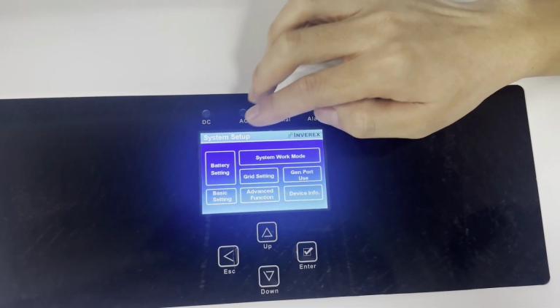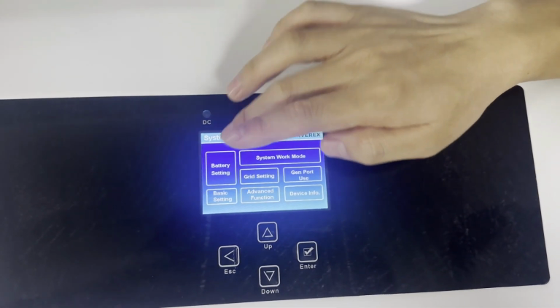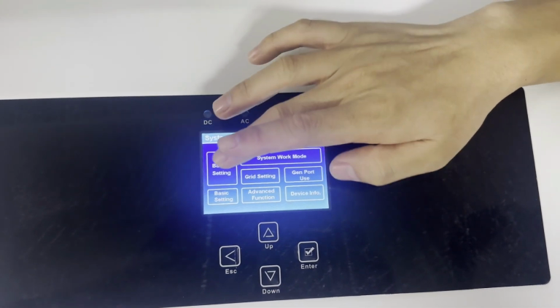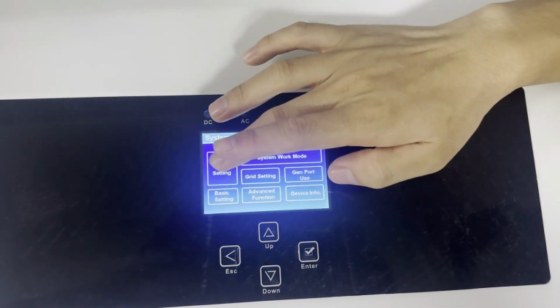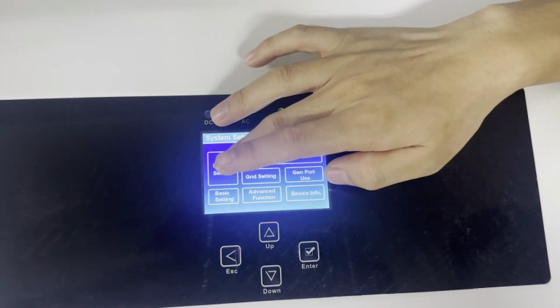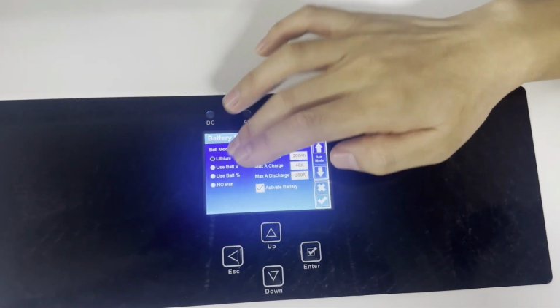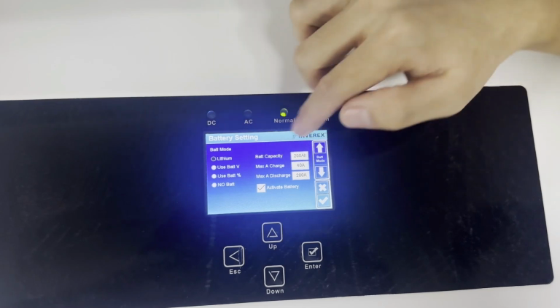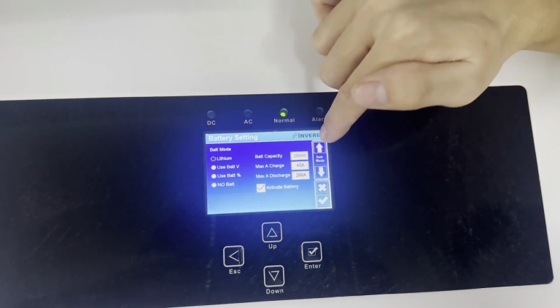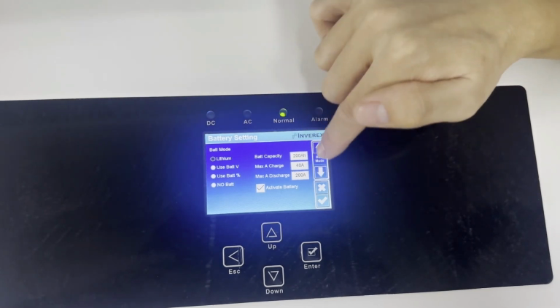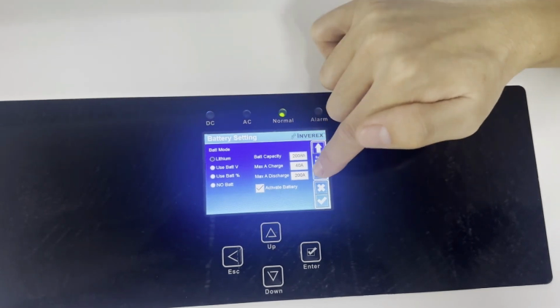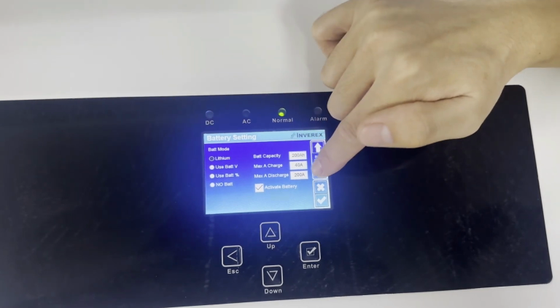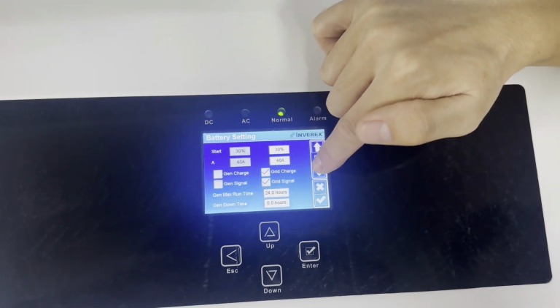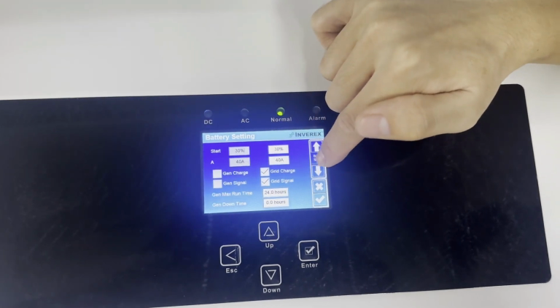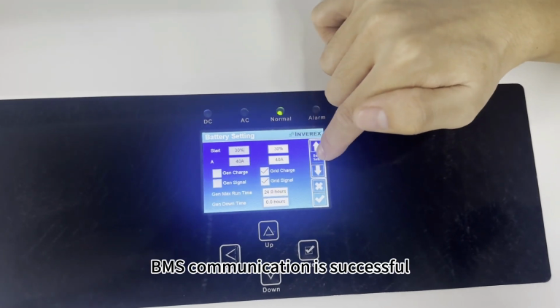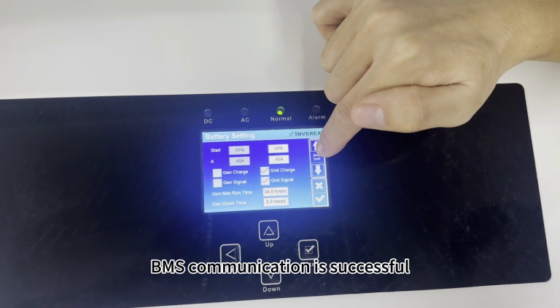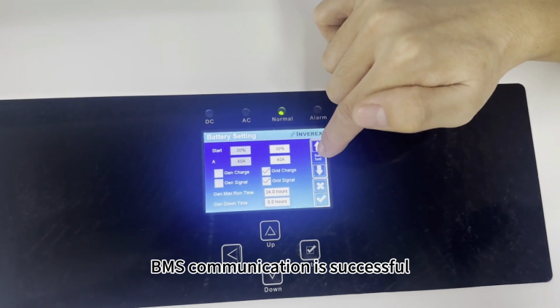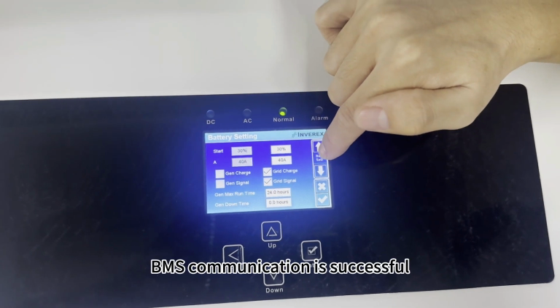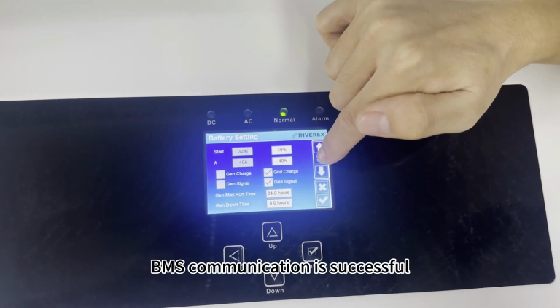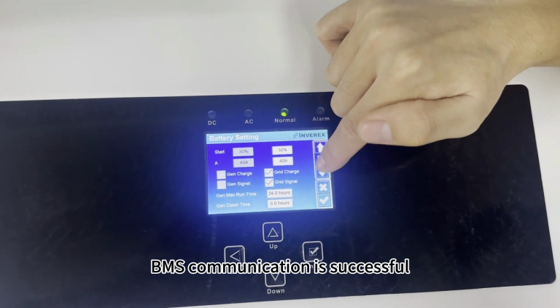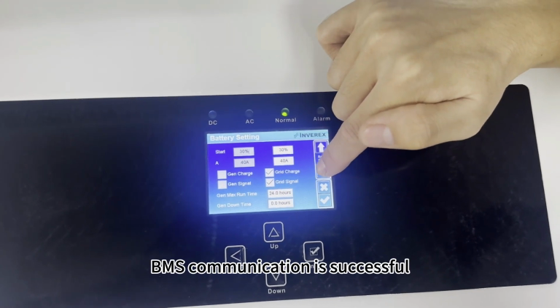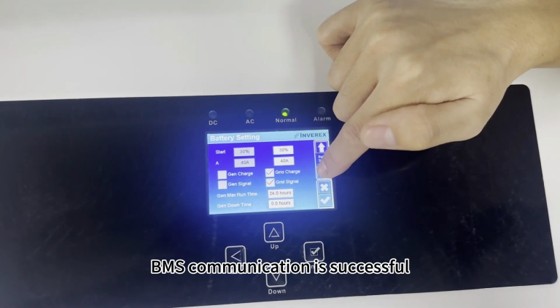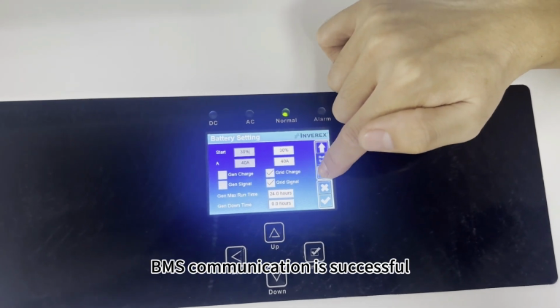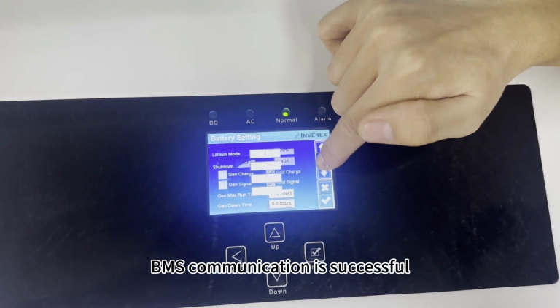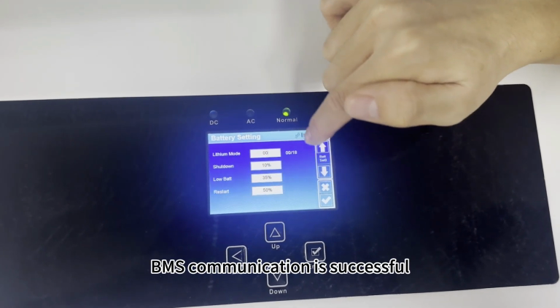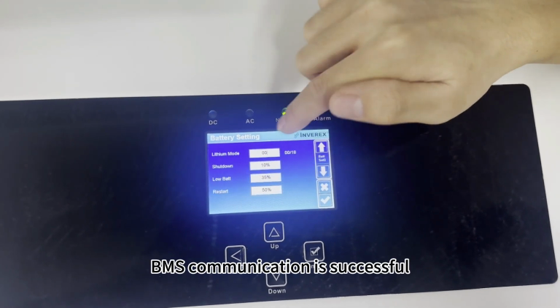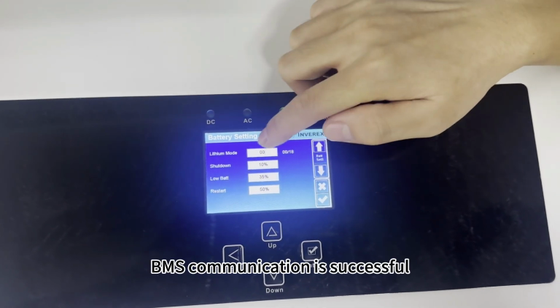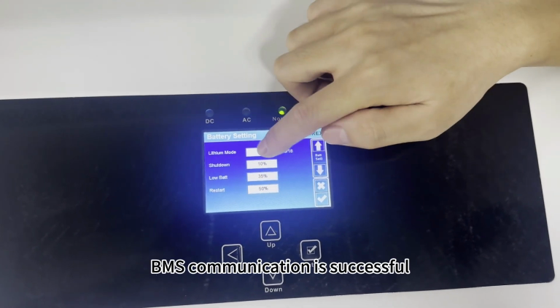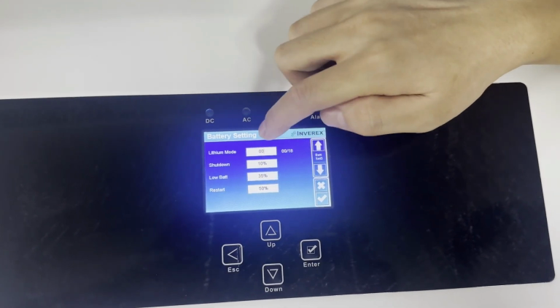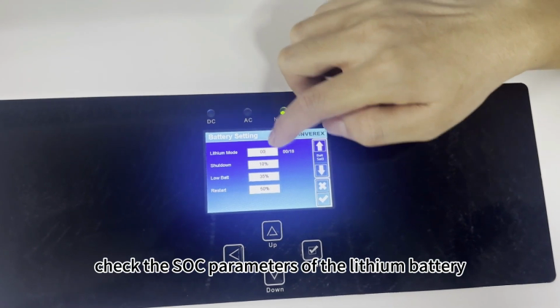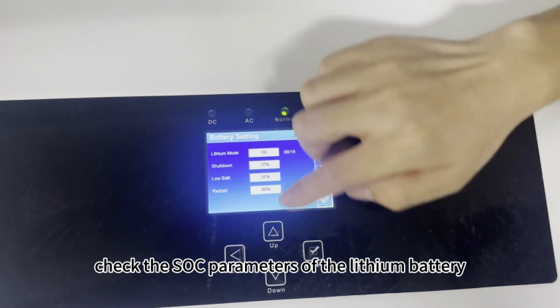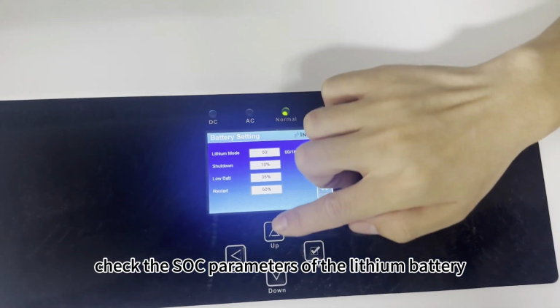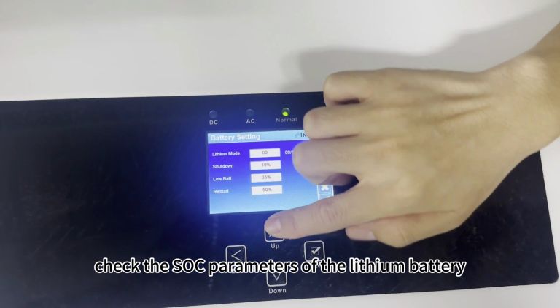BMS communication is successful. Check the SOC parameters of the lithium battery.